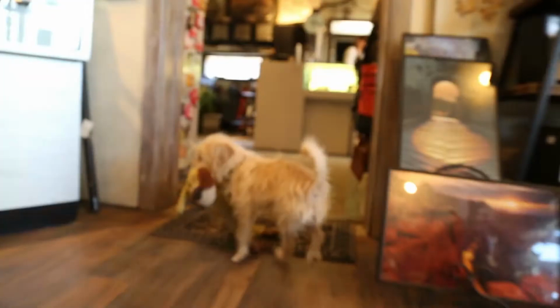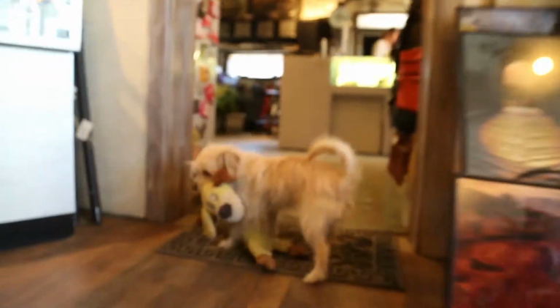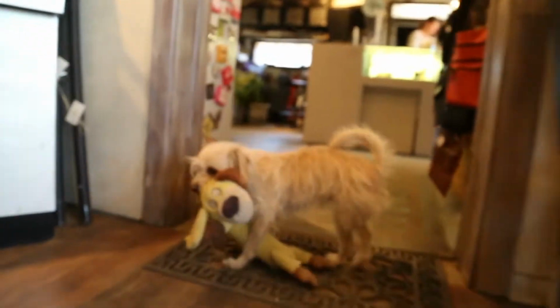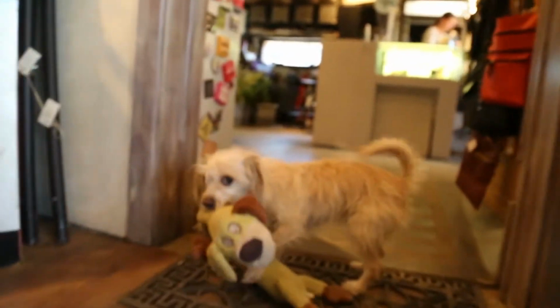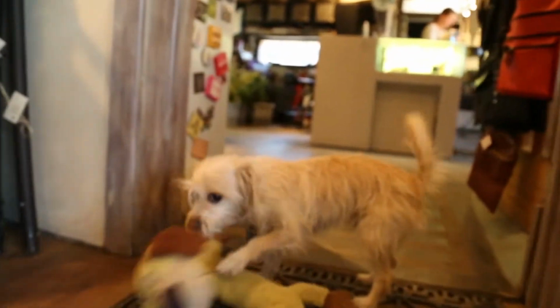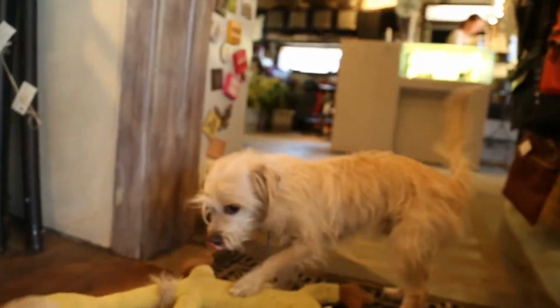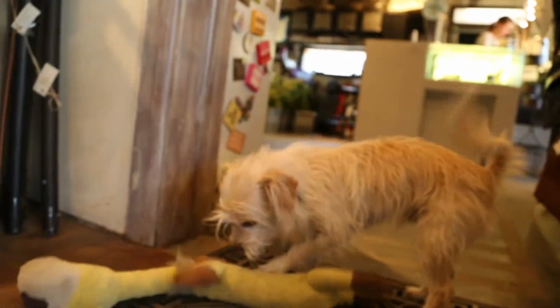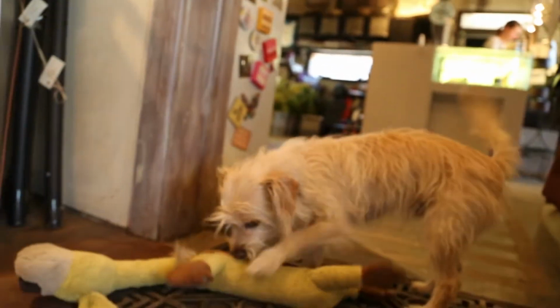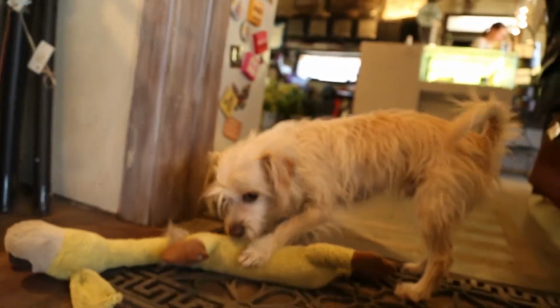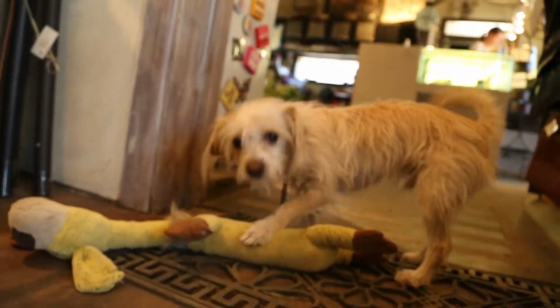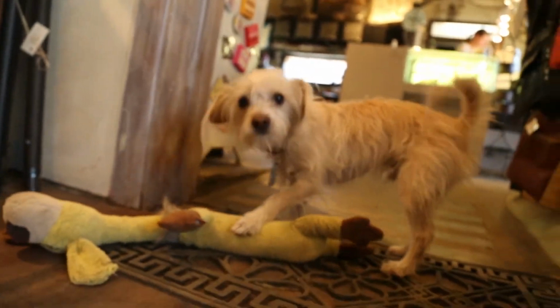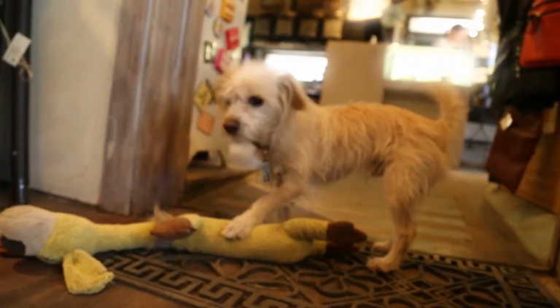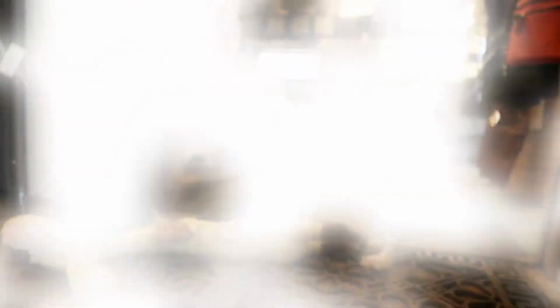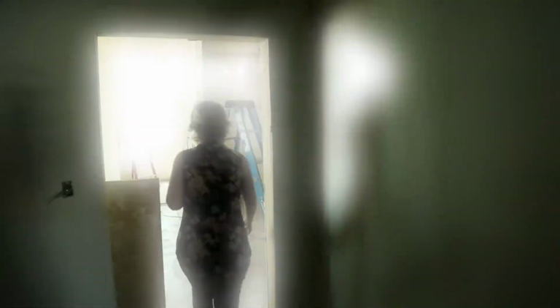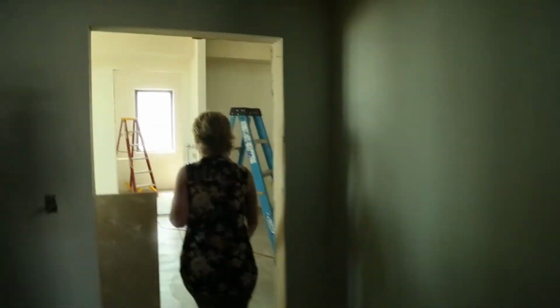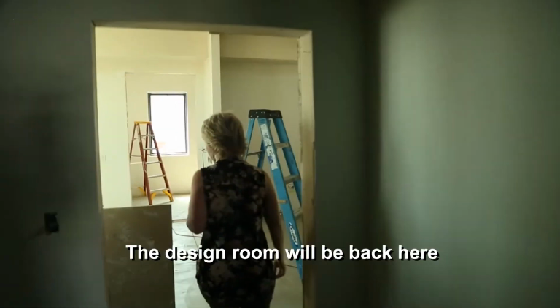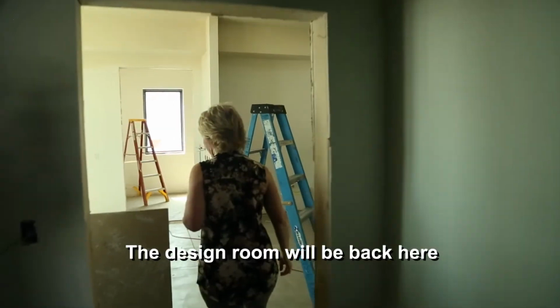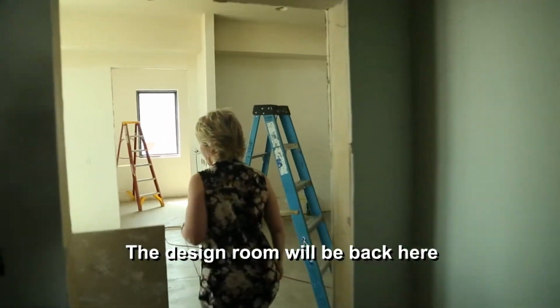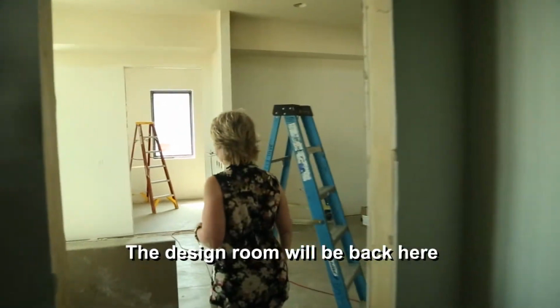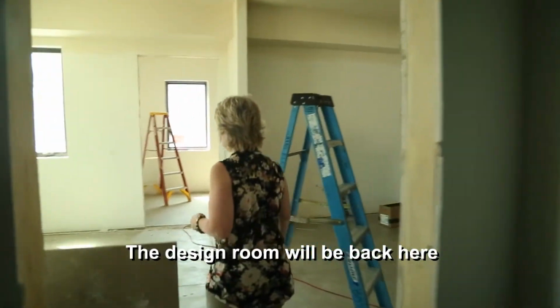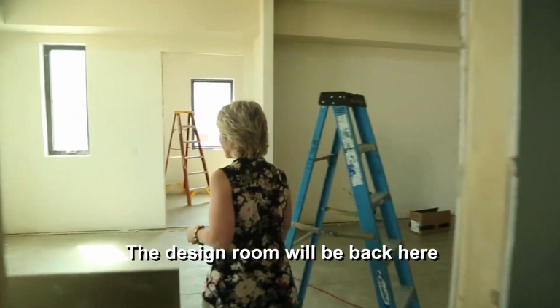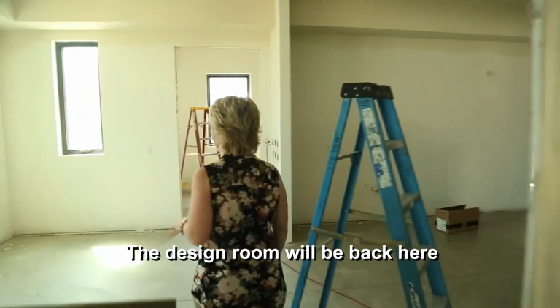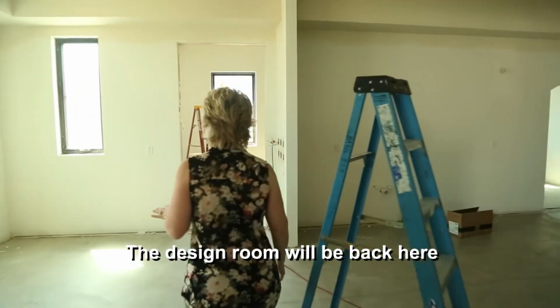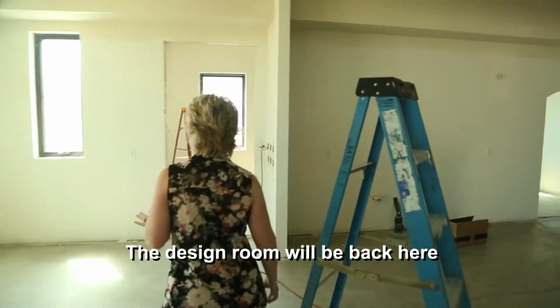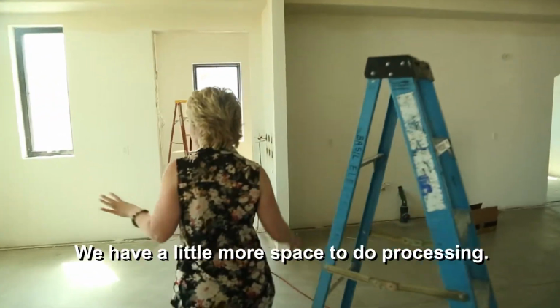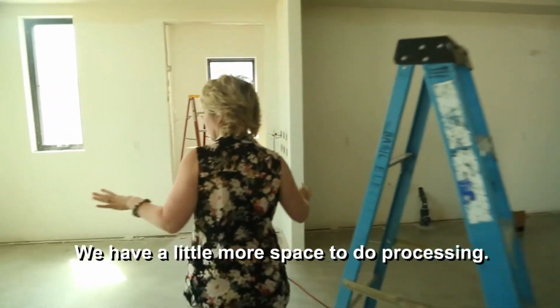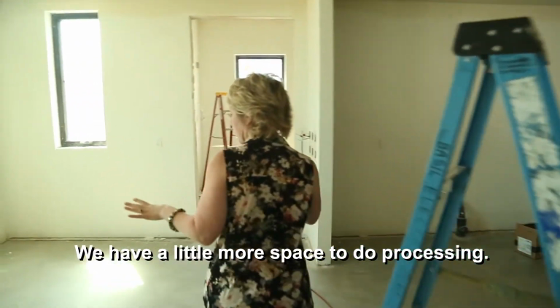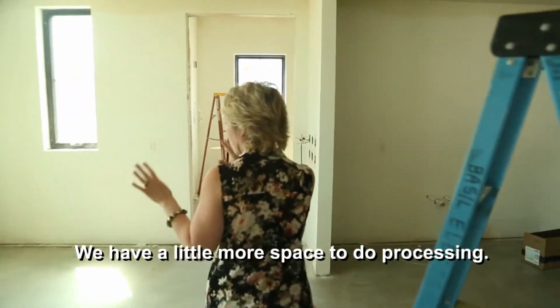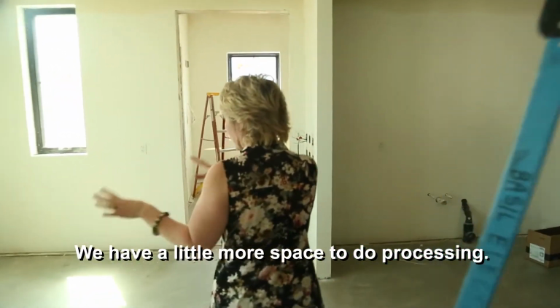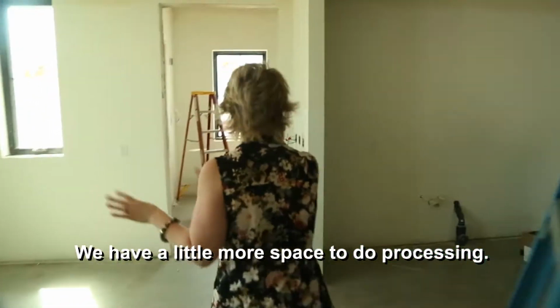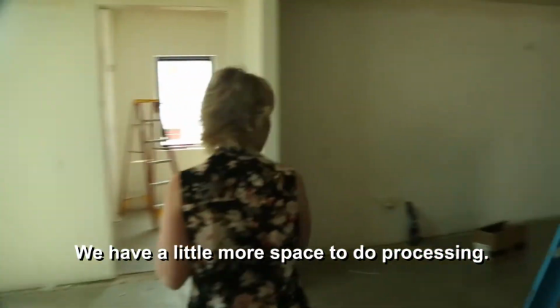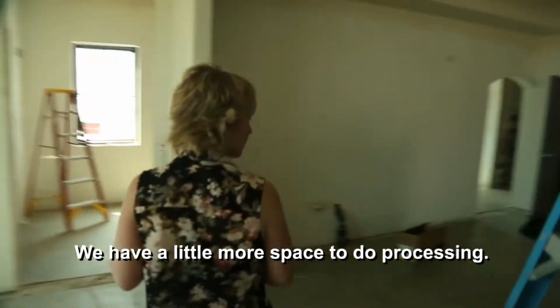And this is Scruffy. Some people come just to see Scruffy. The design room will be back here — we have a little more space to be processing.